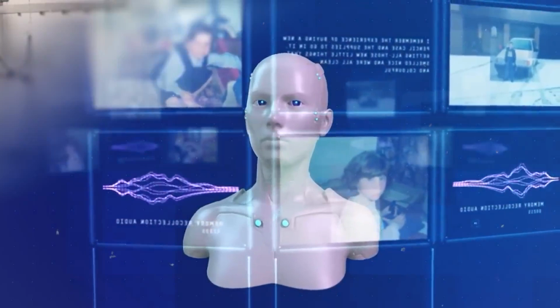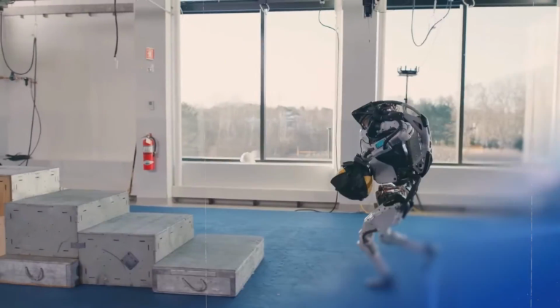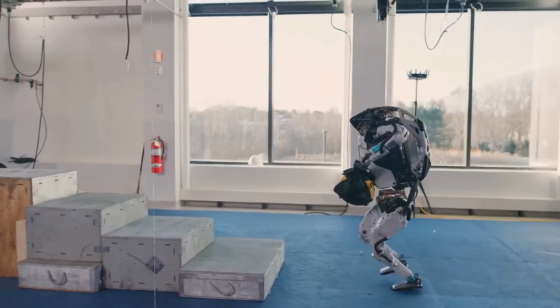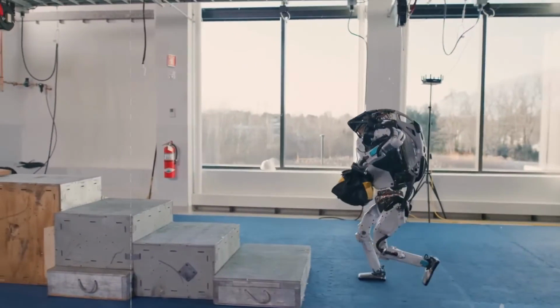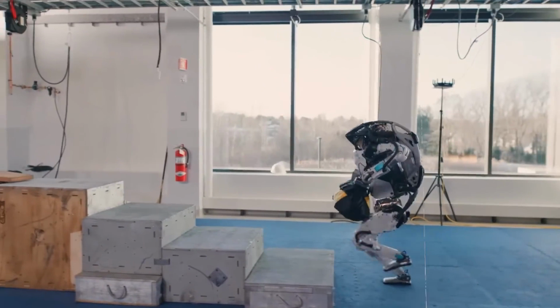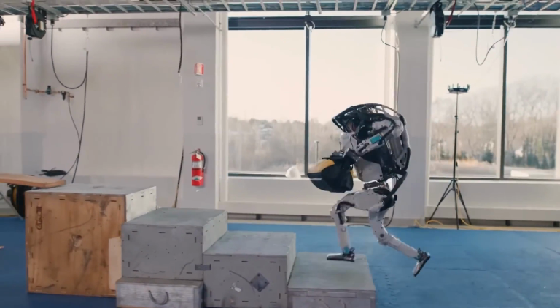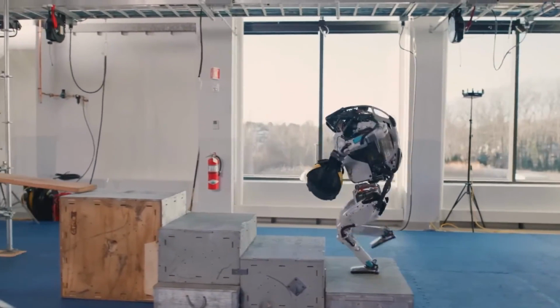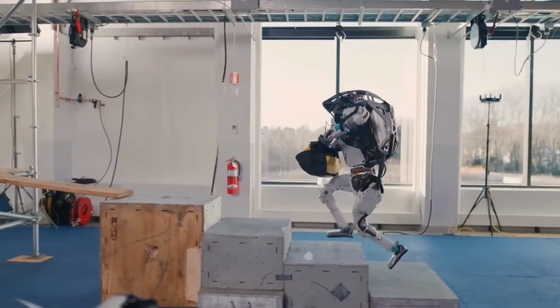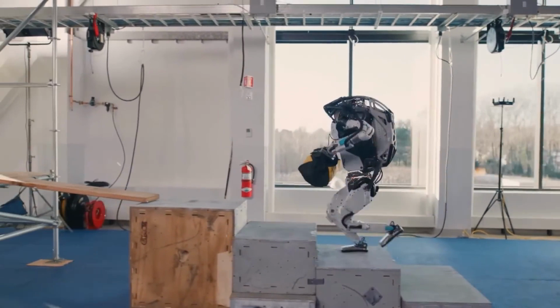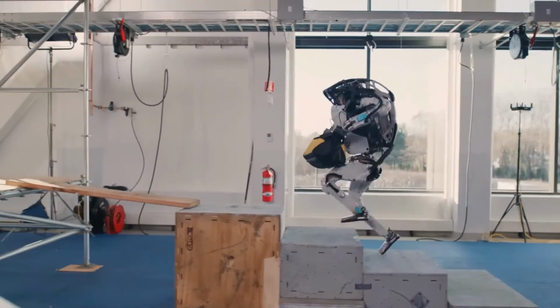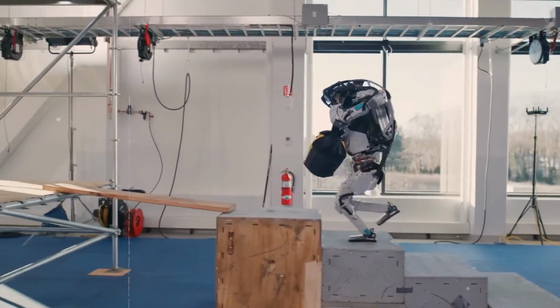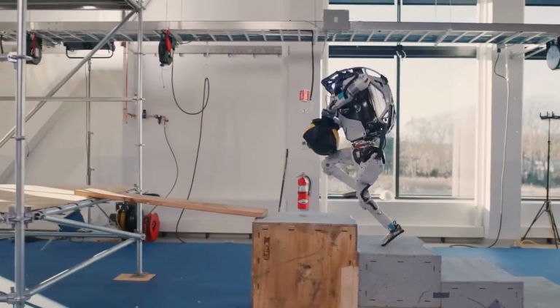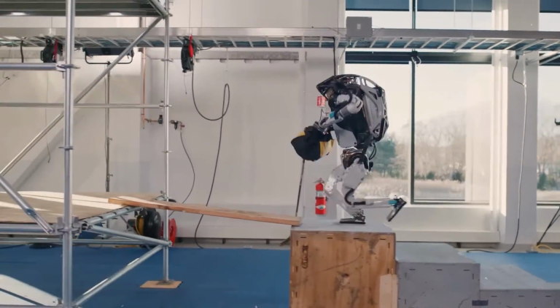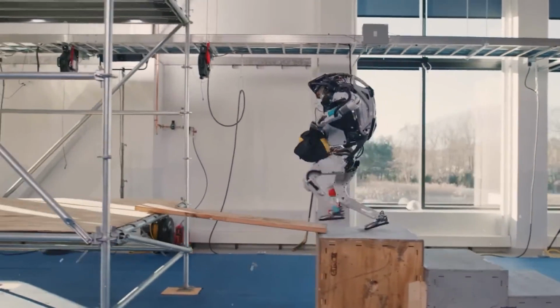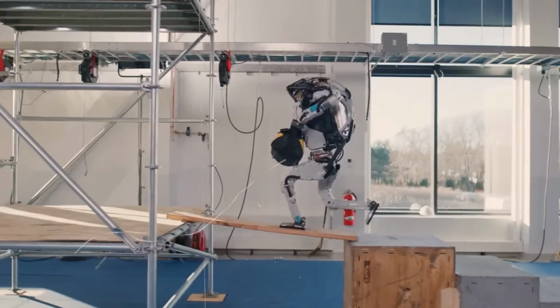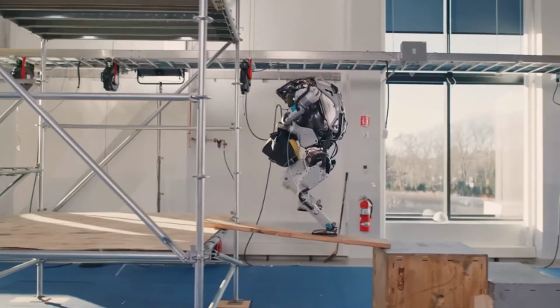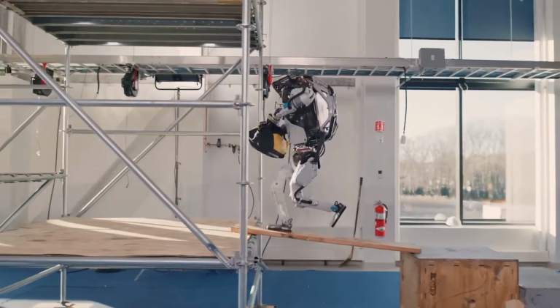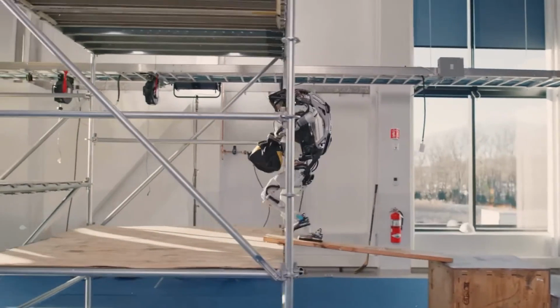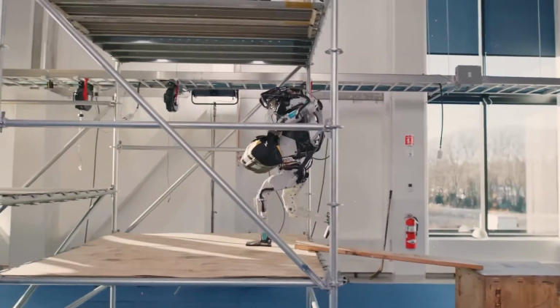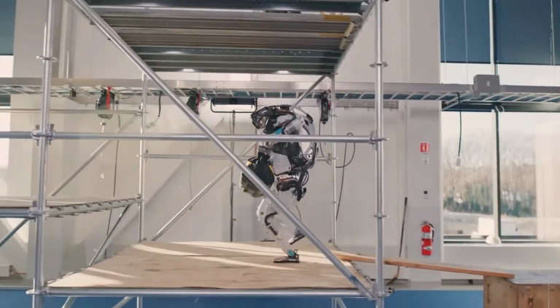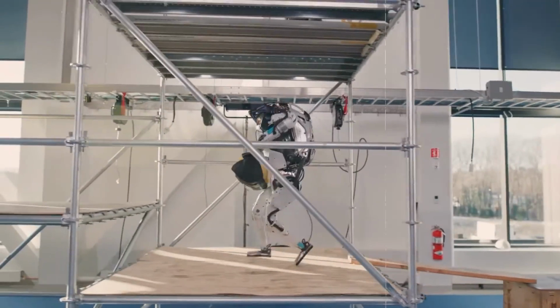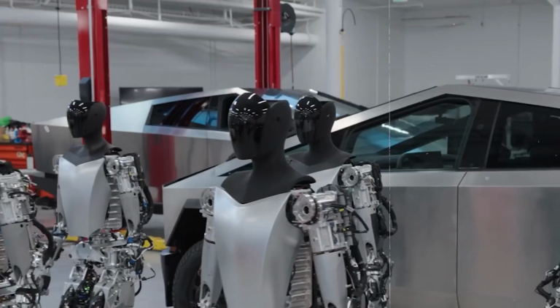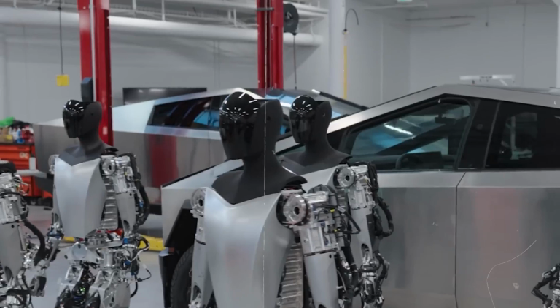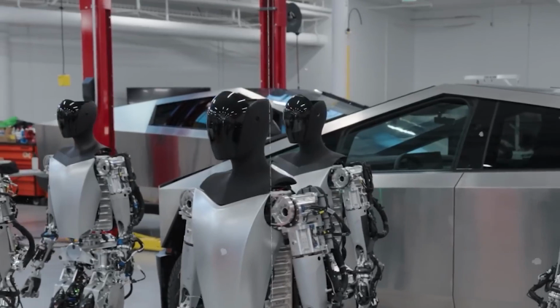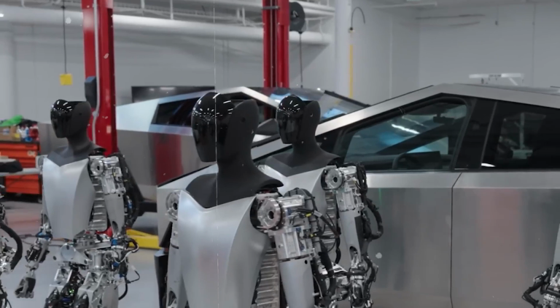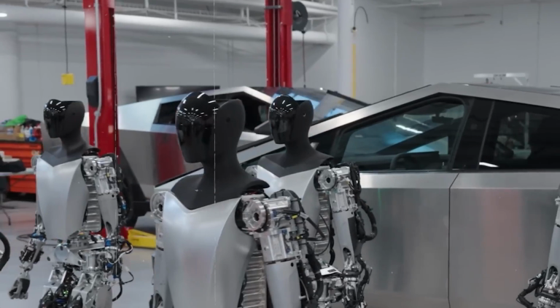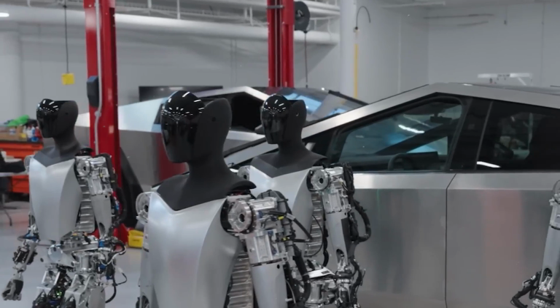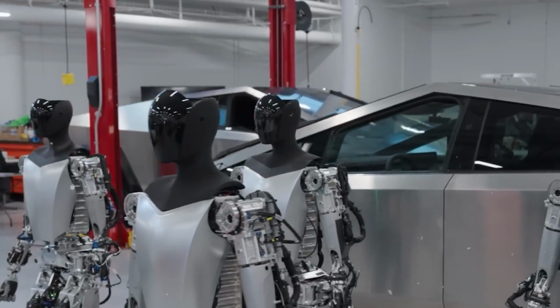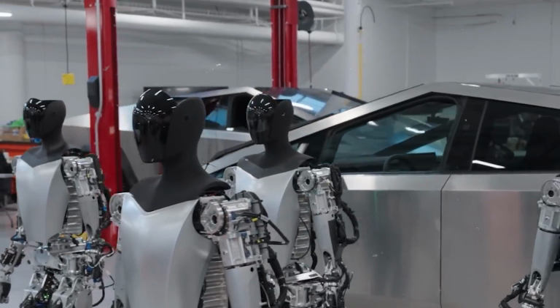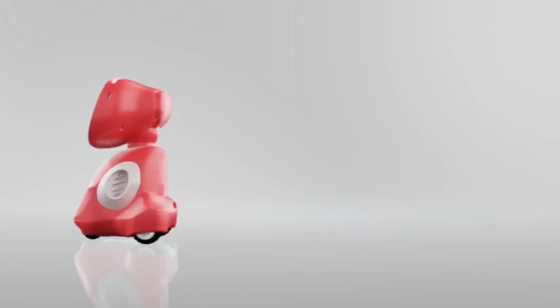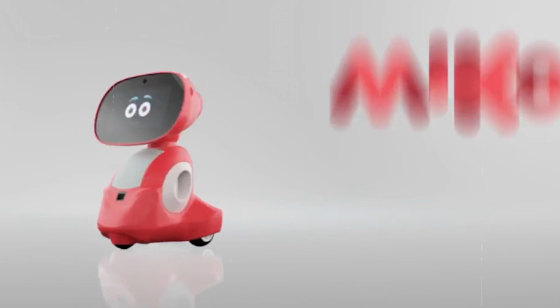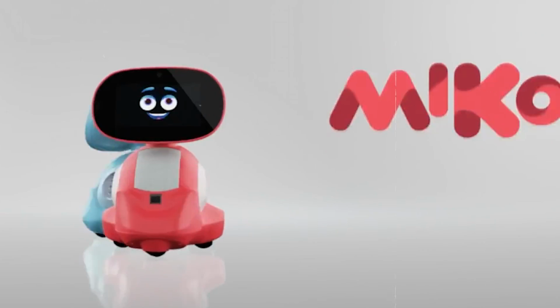By the end of this video, you'll discover 10 of the most advanced AI robots you can buy right now.